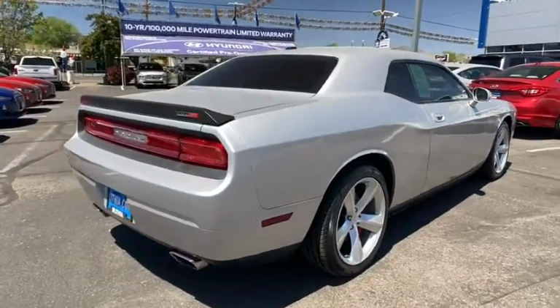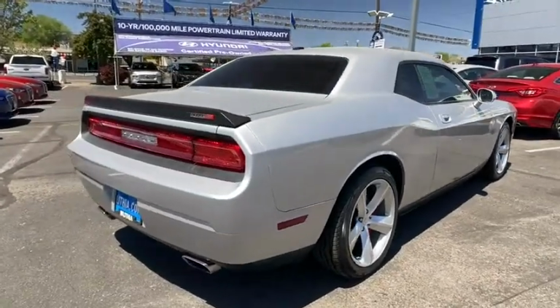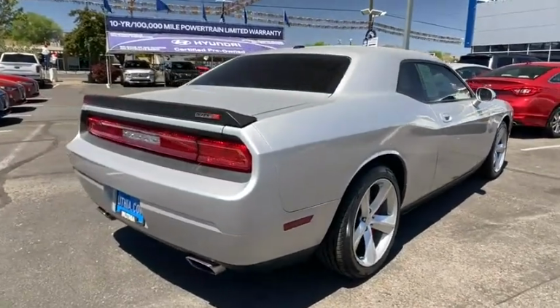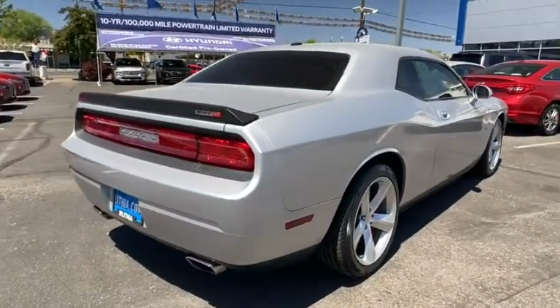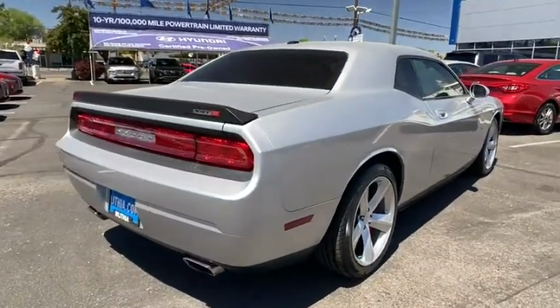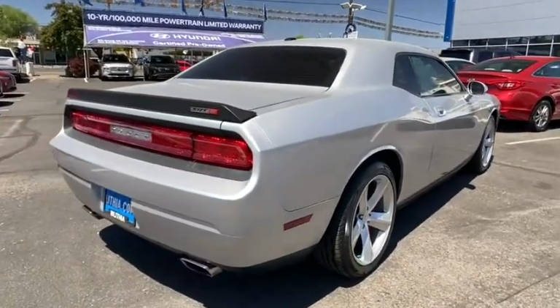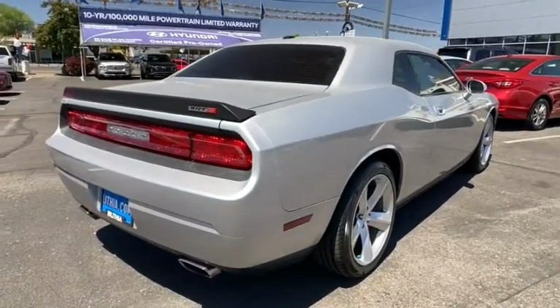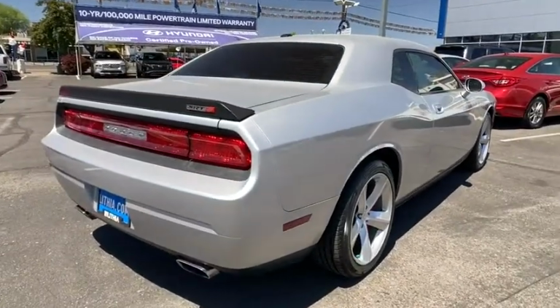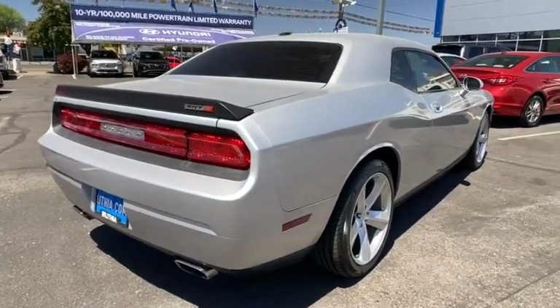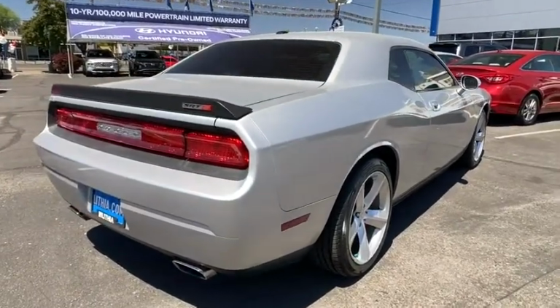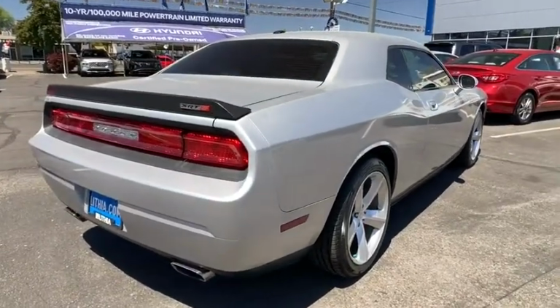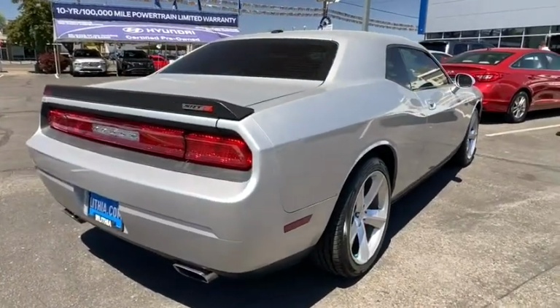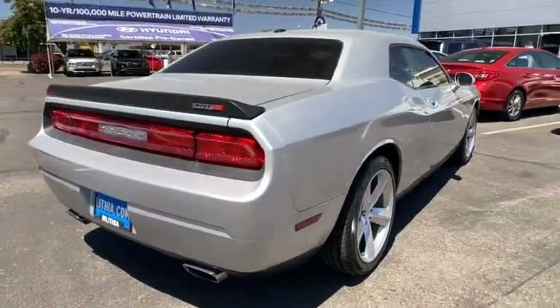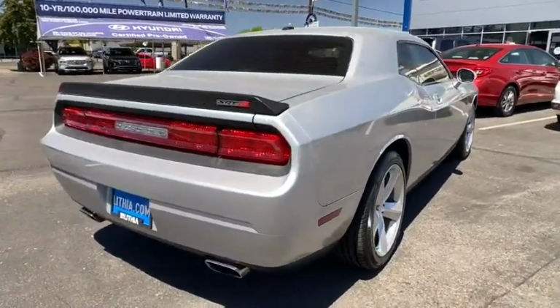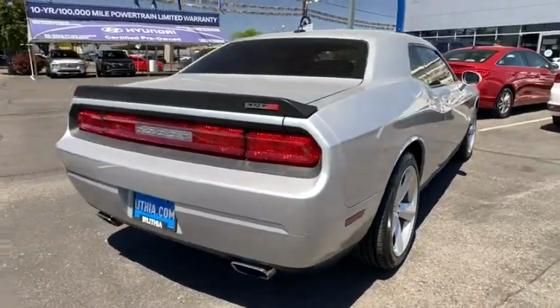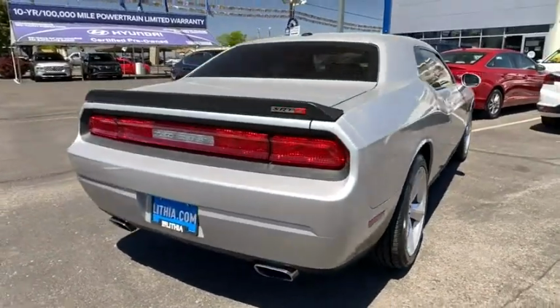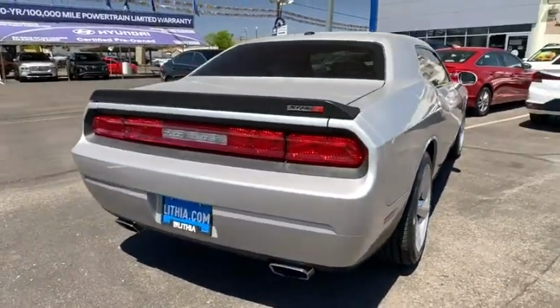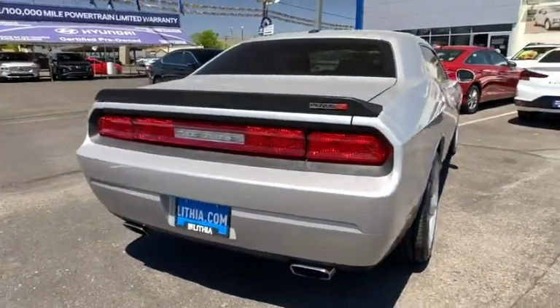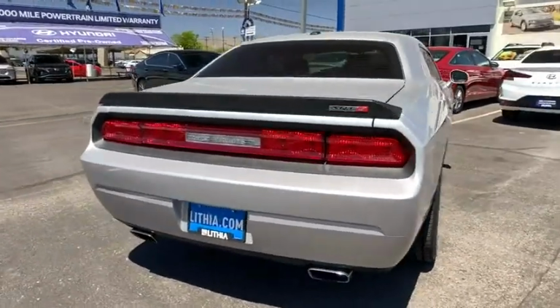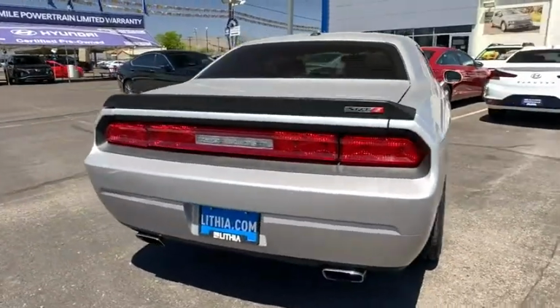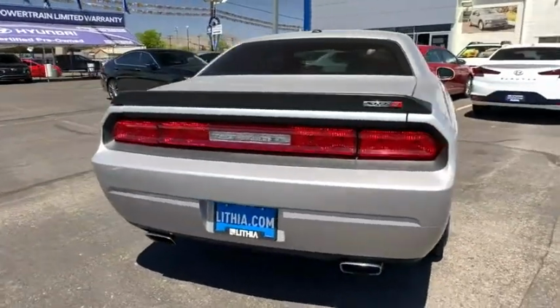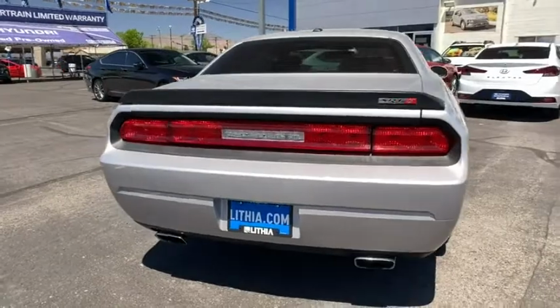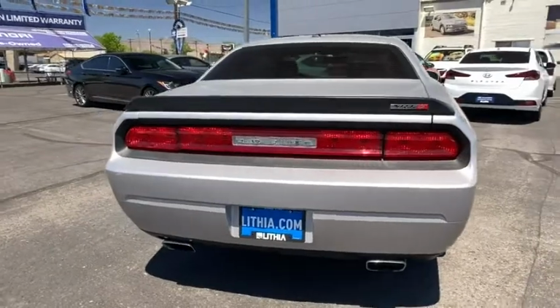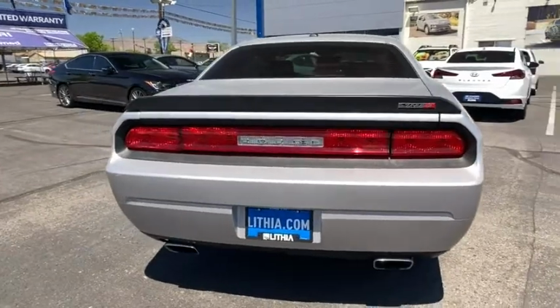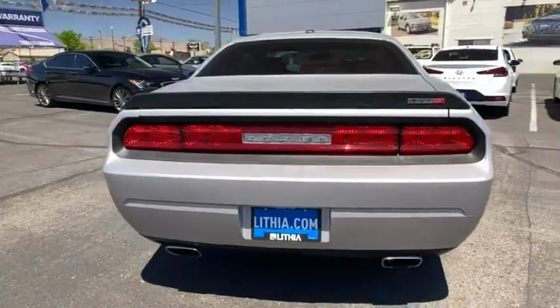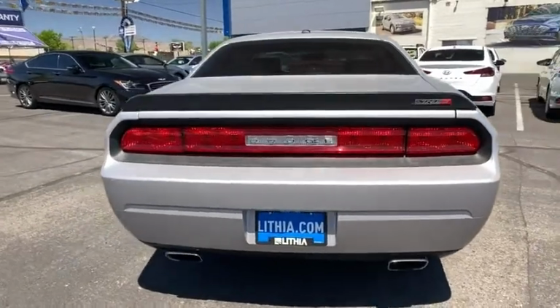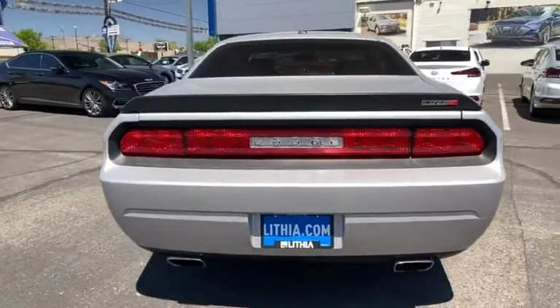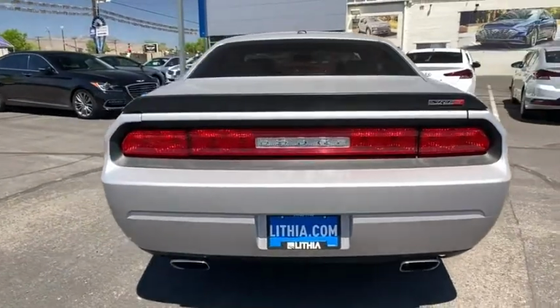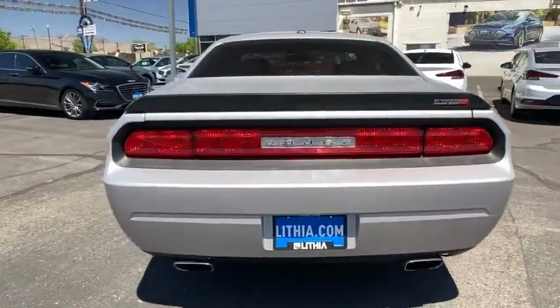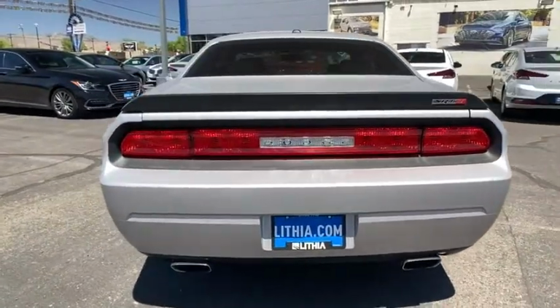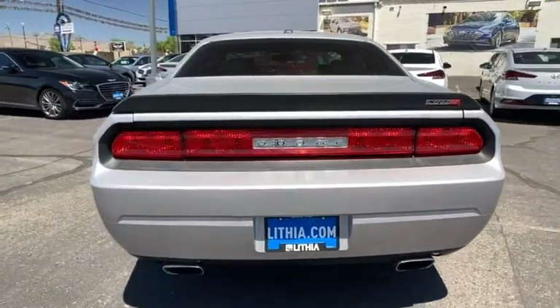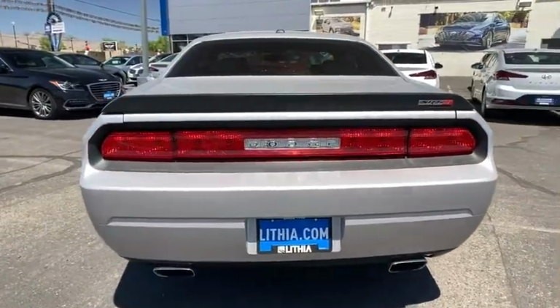It's powerful, practical, and efficient. This vehicle has less than 70,000 miles.